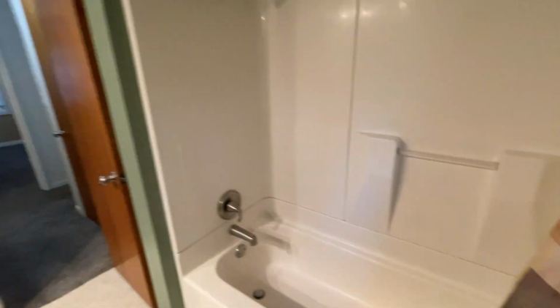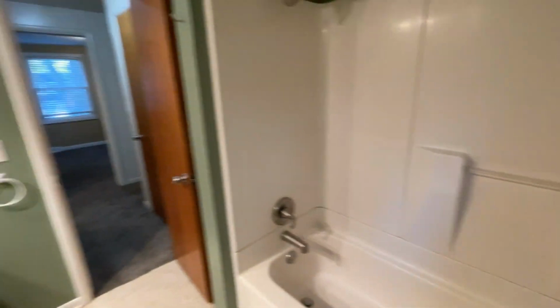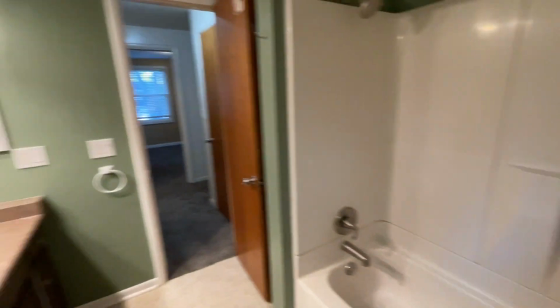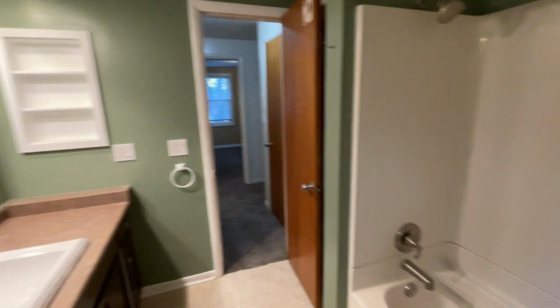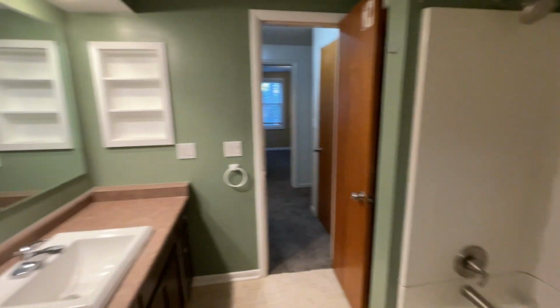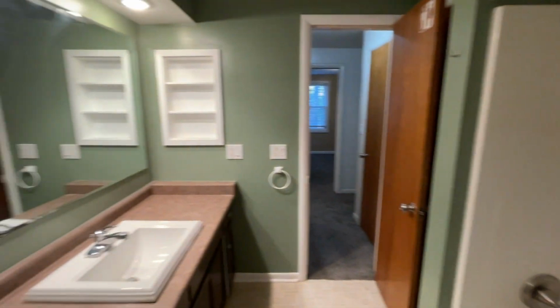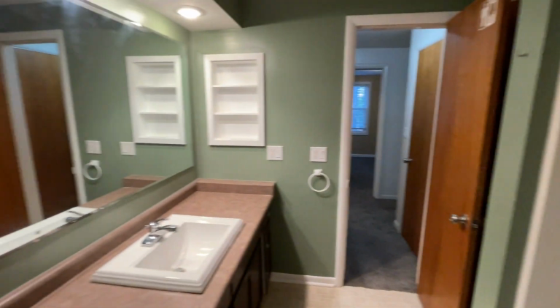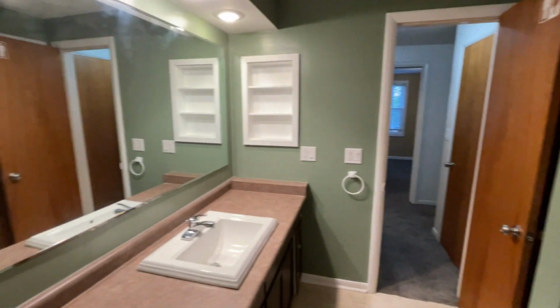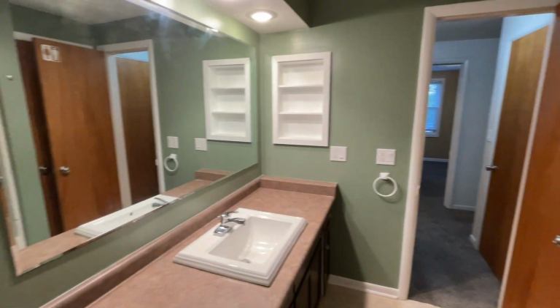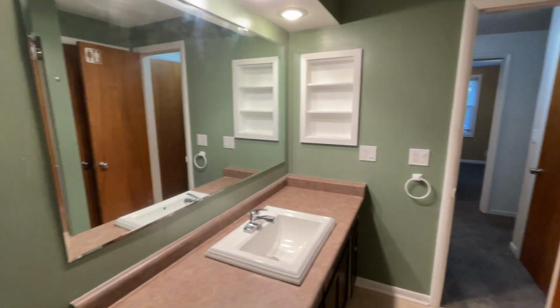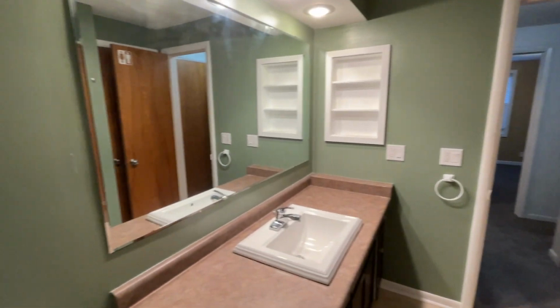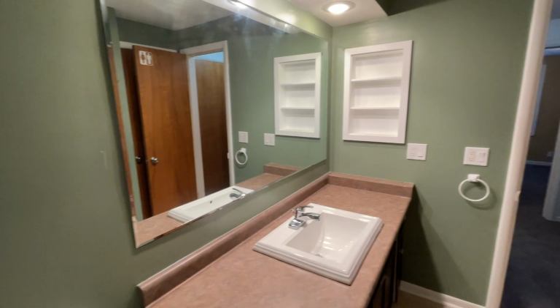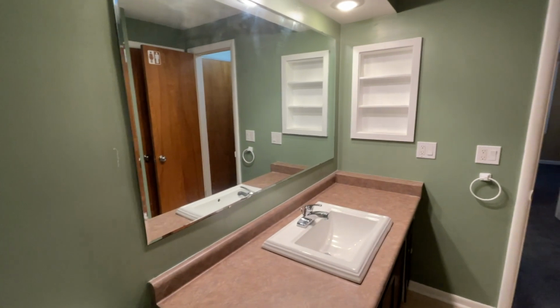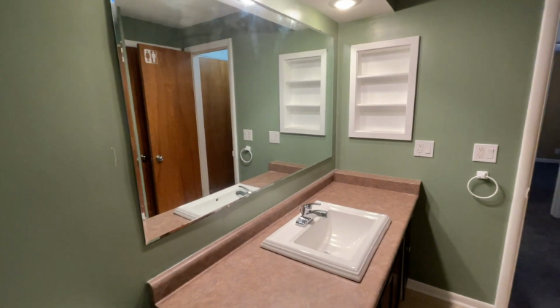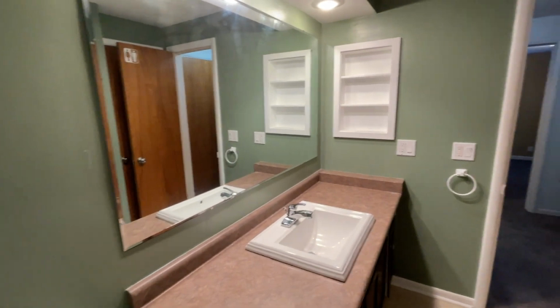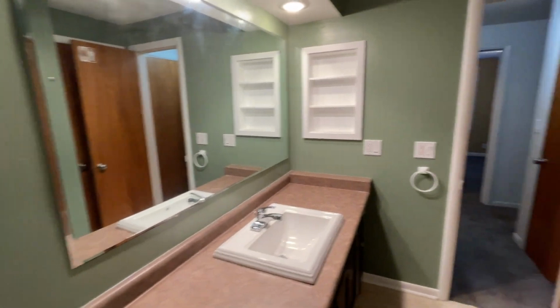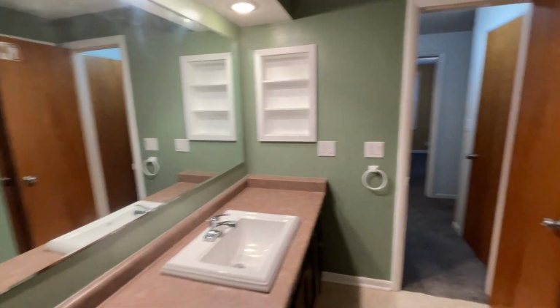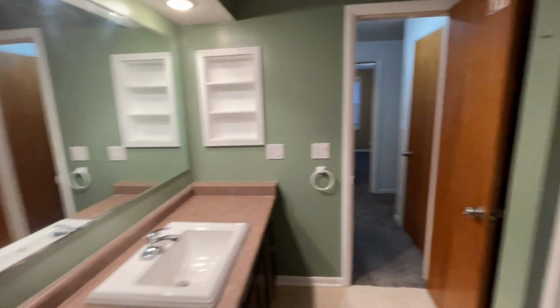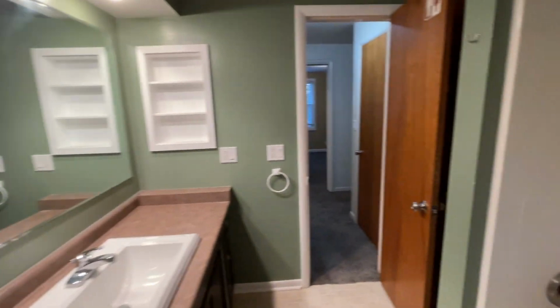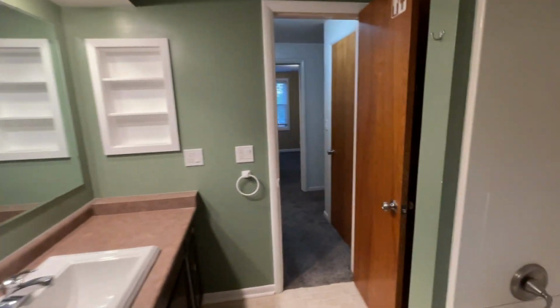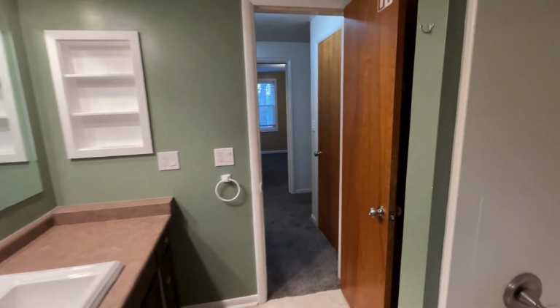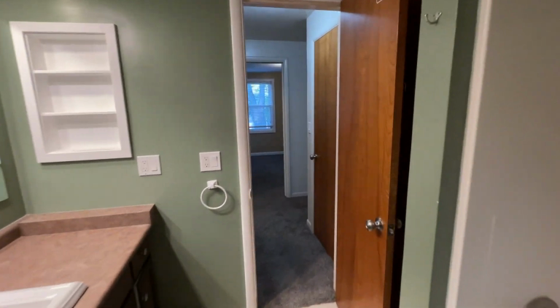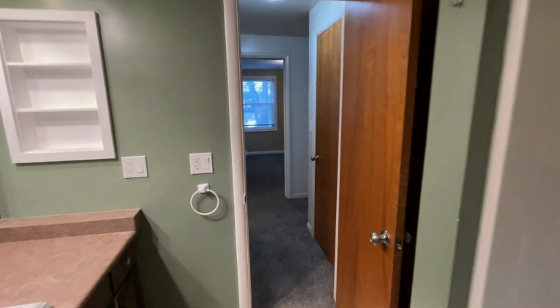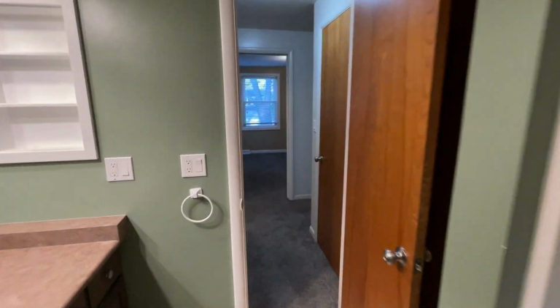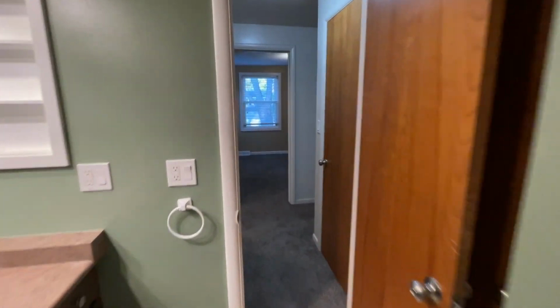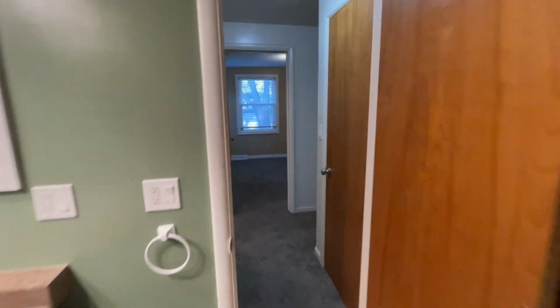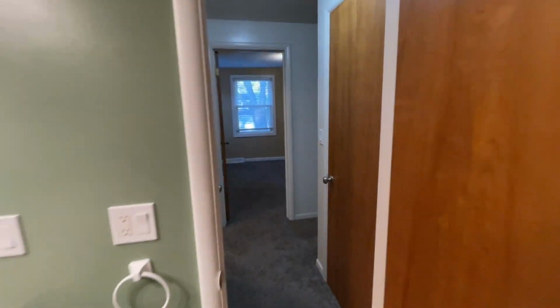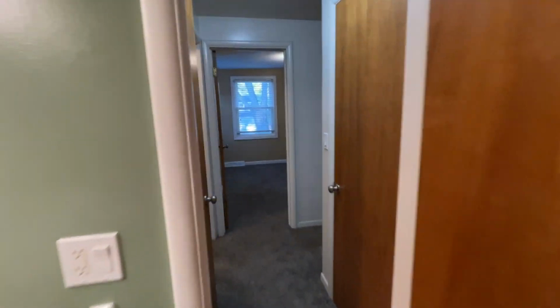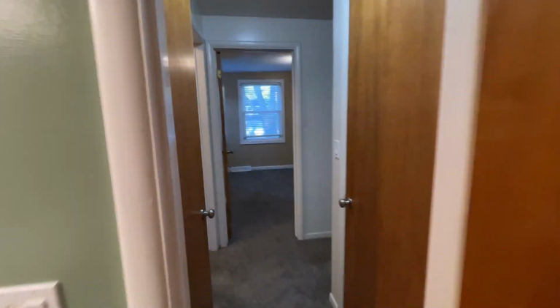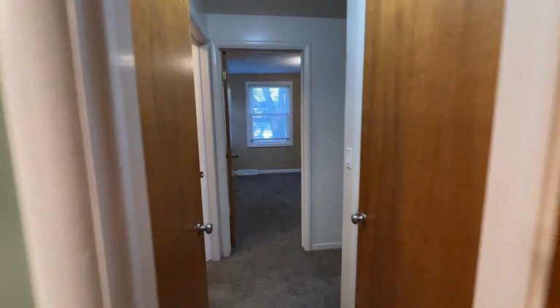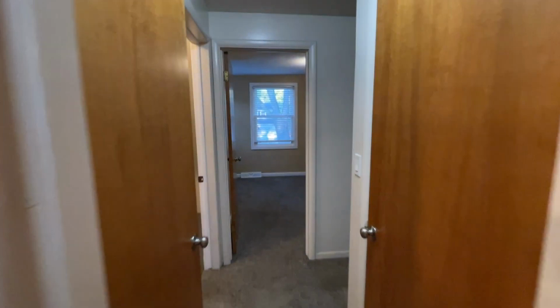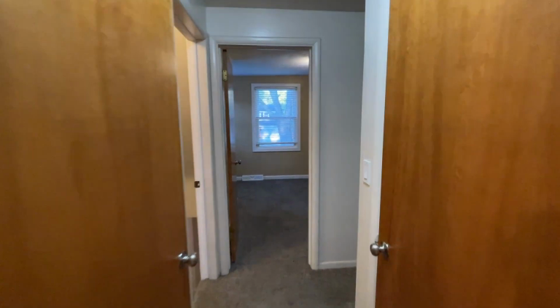6962 Linden Avenue Southeast. Thank you for watching this video tour from Access Property Management.